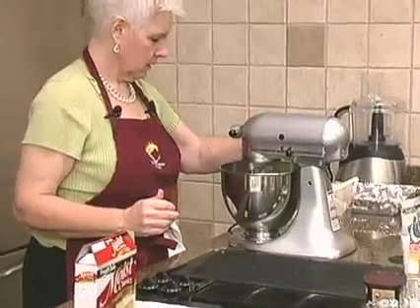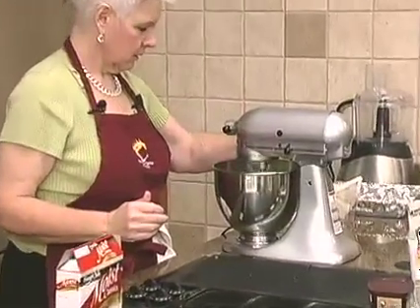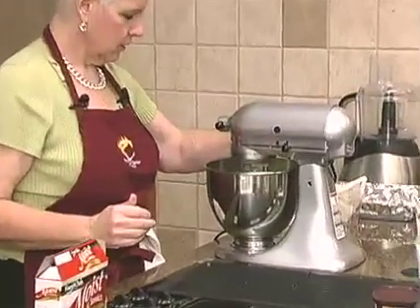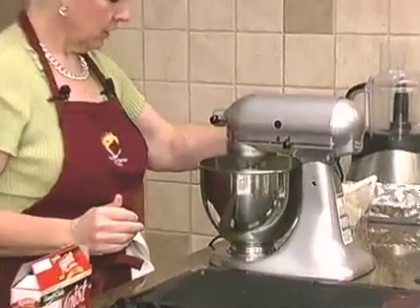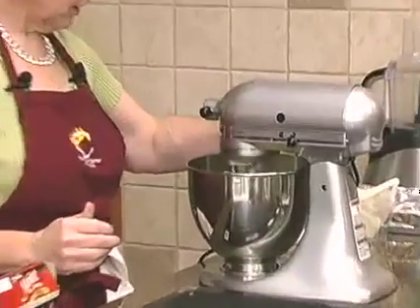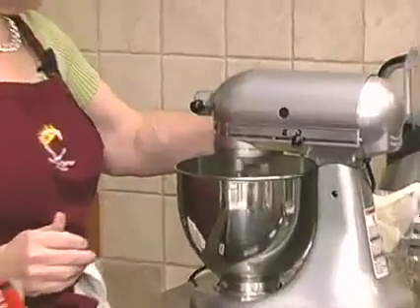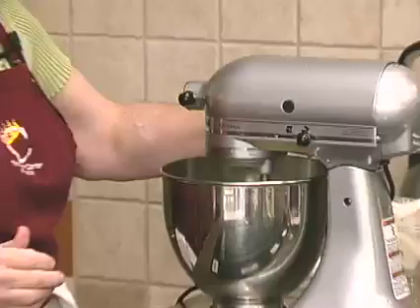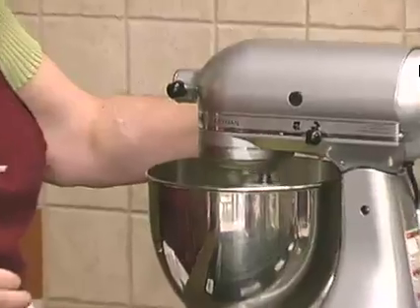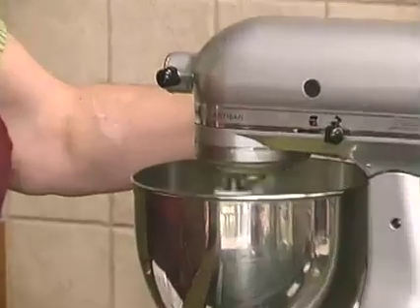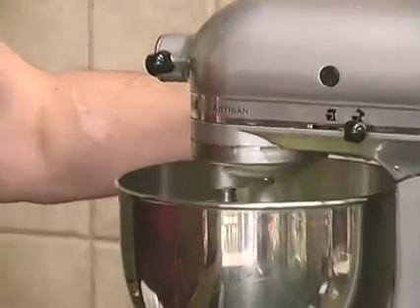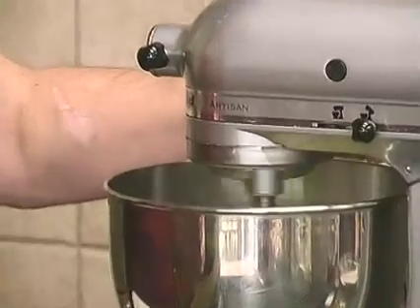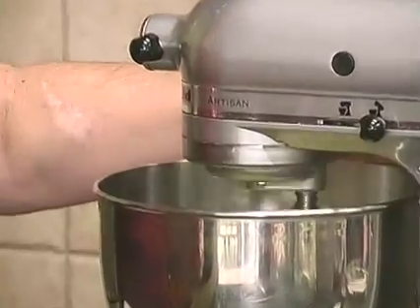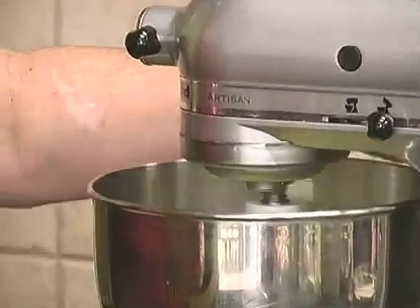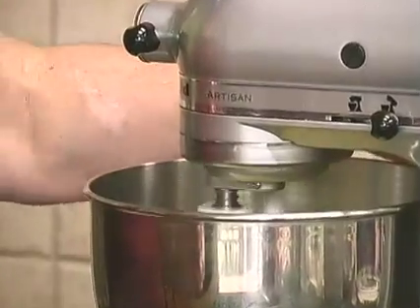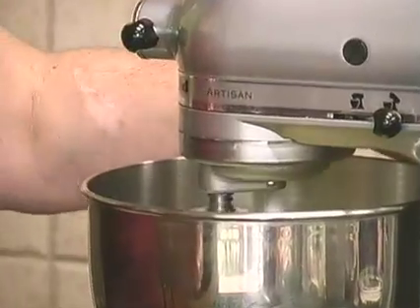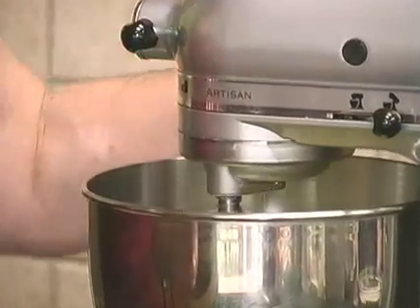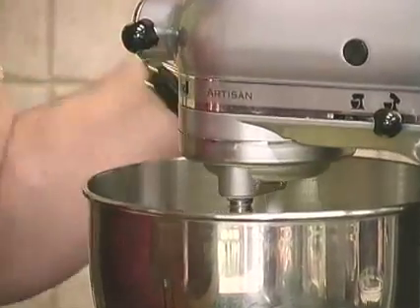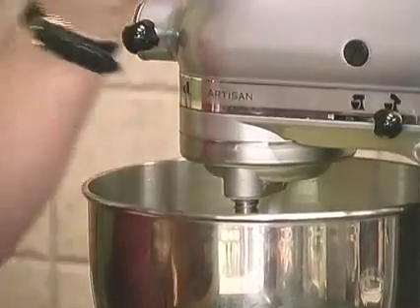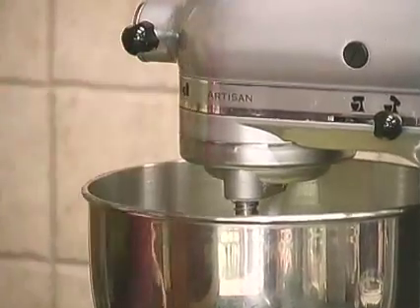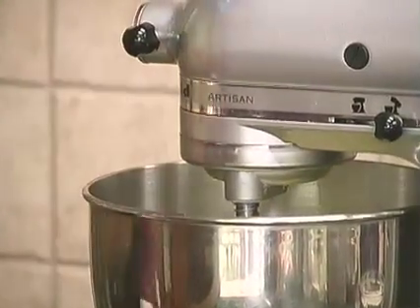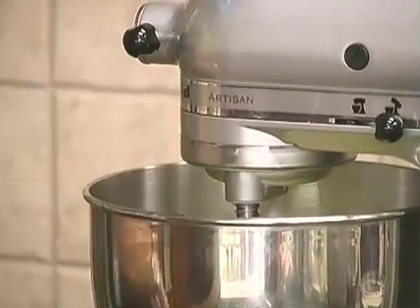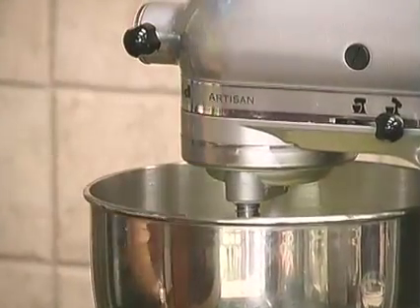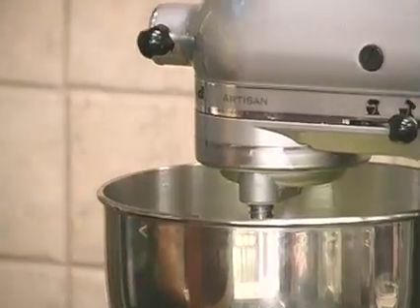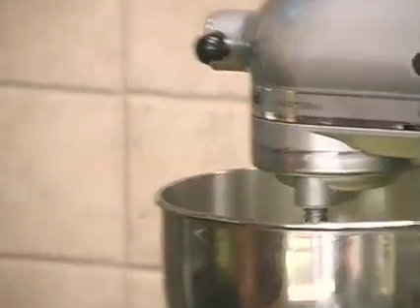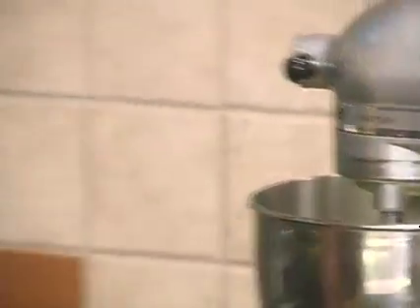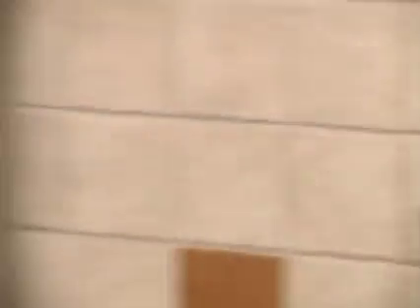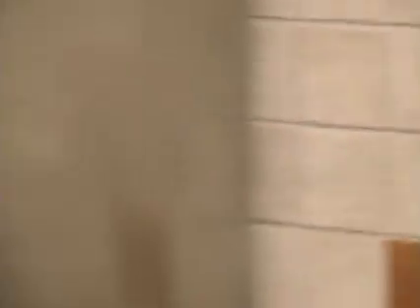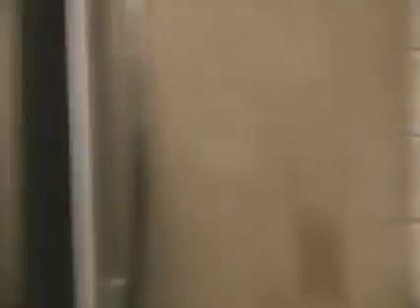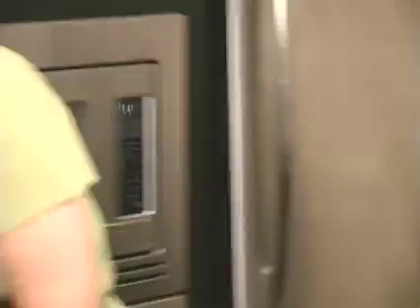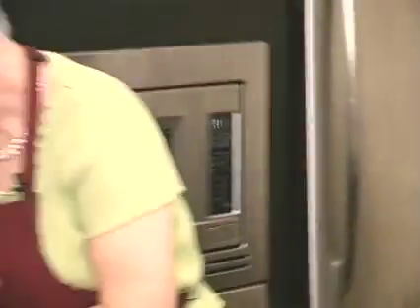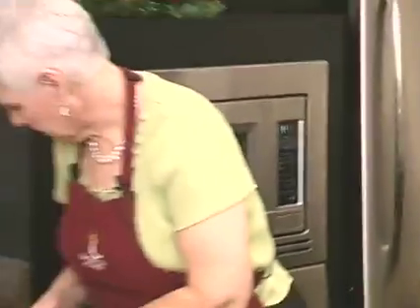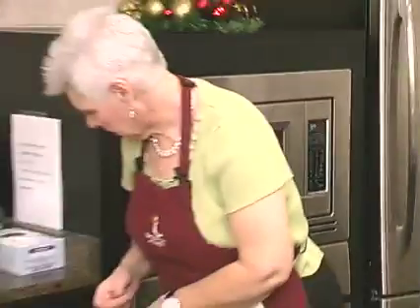So we're just going to do that like a regular cake mix, except I've got to get that butter.